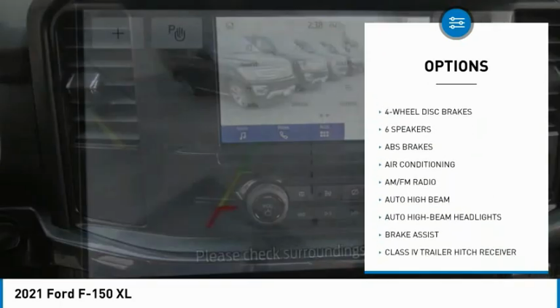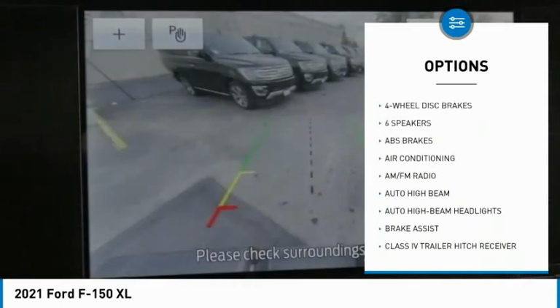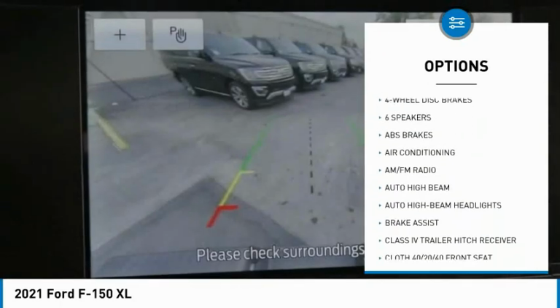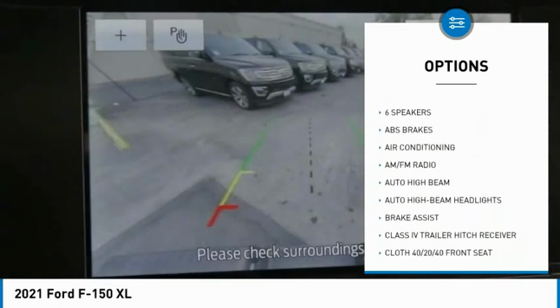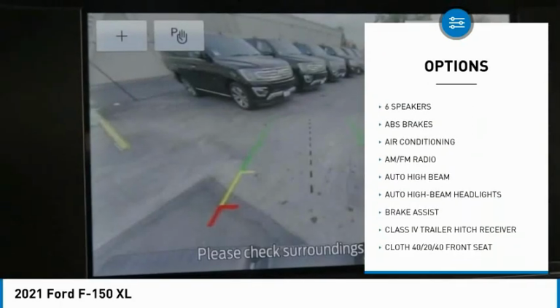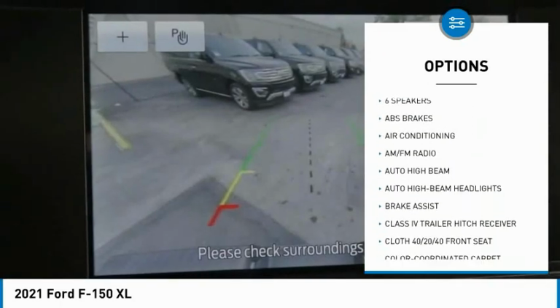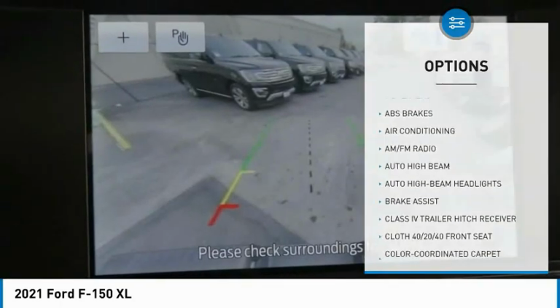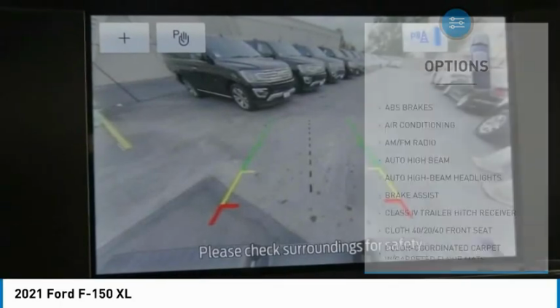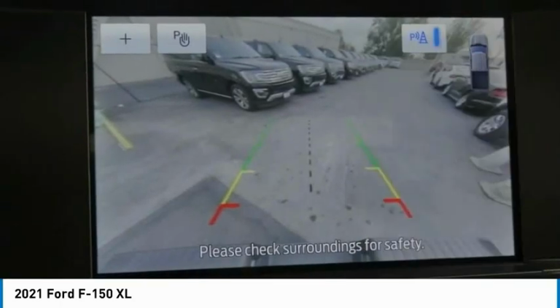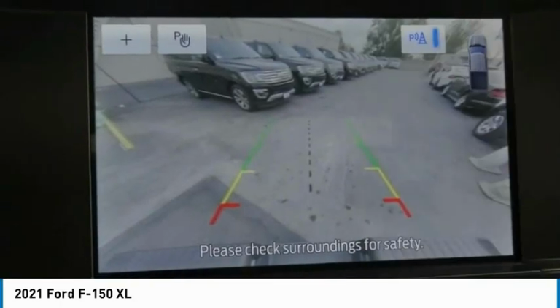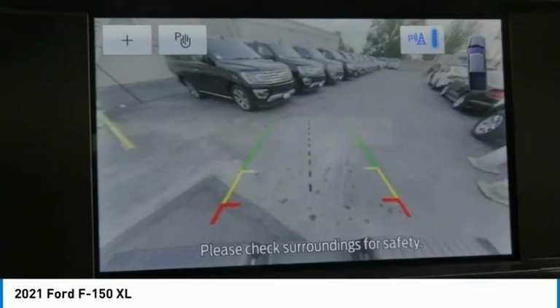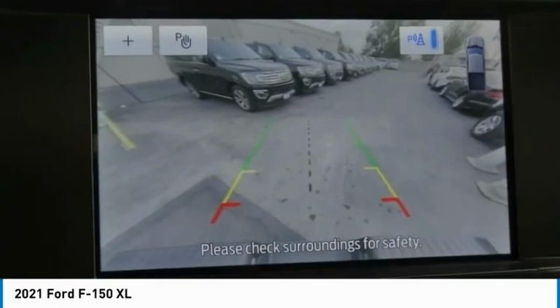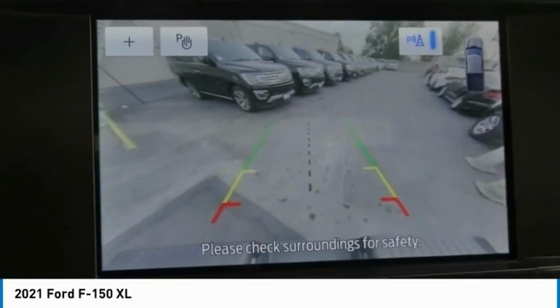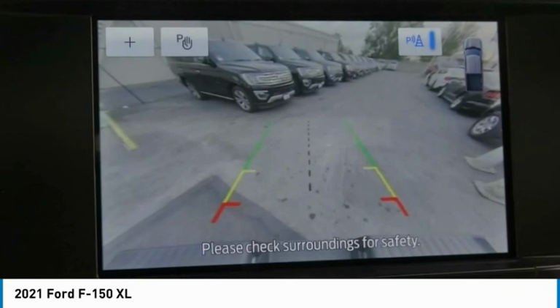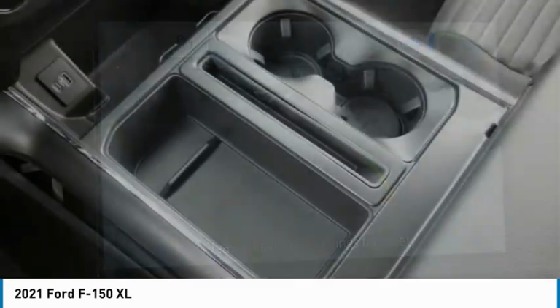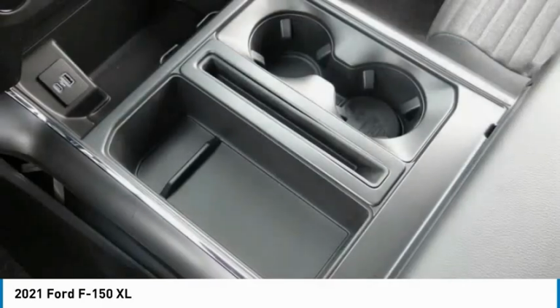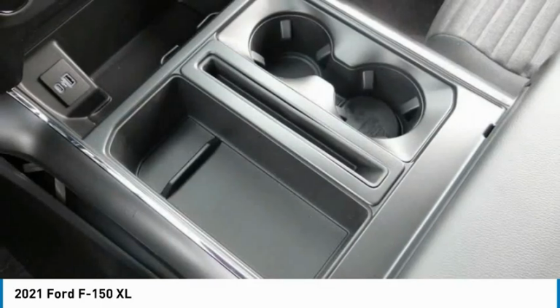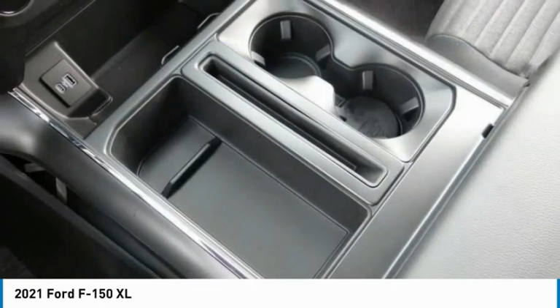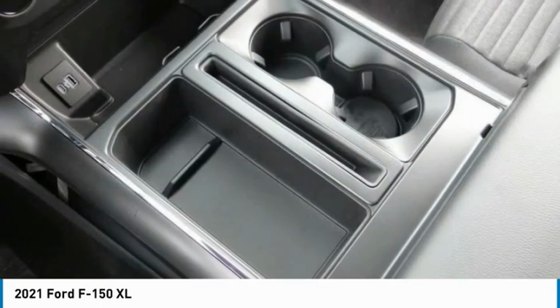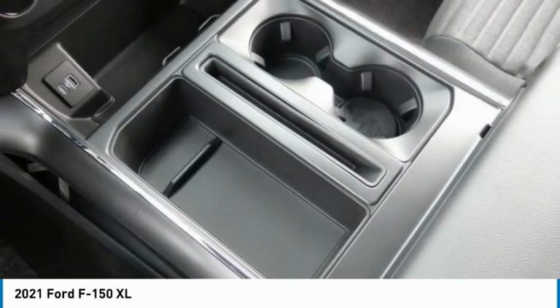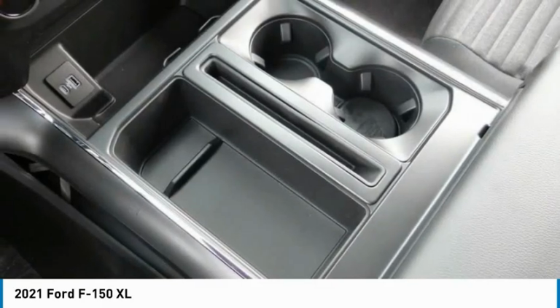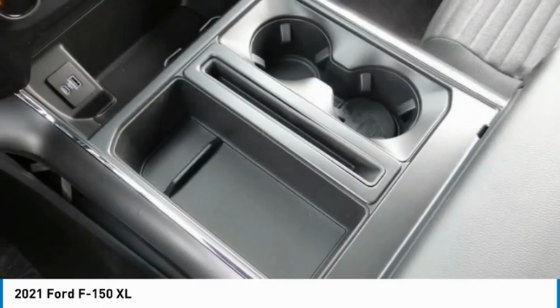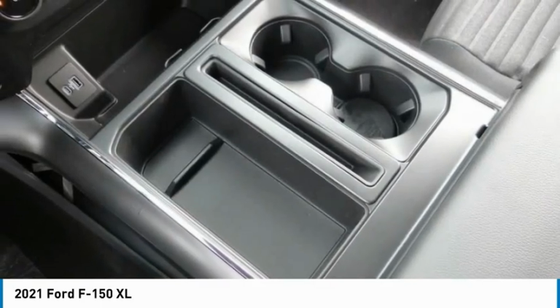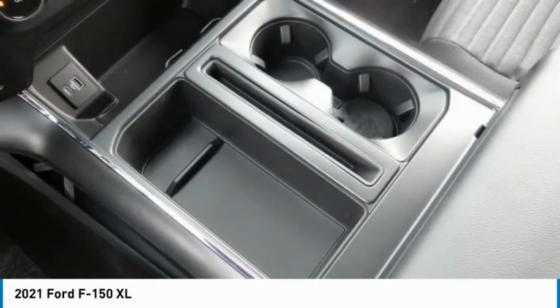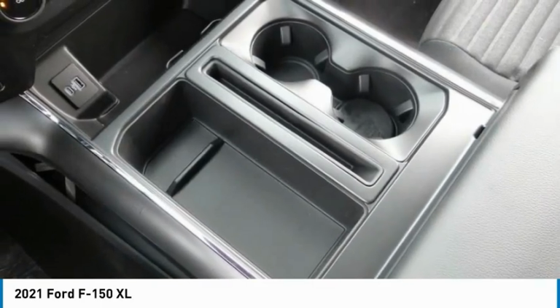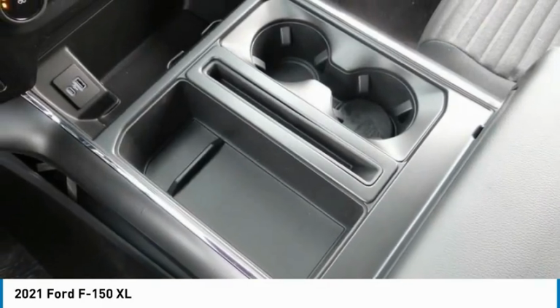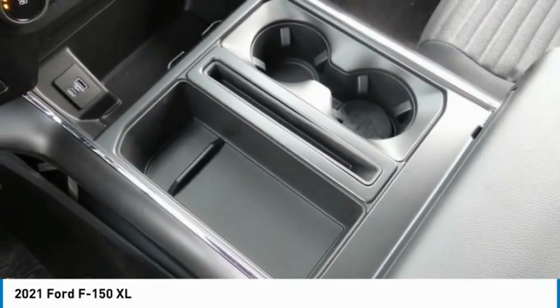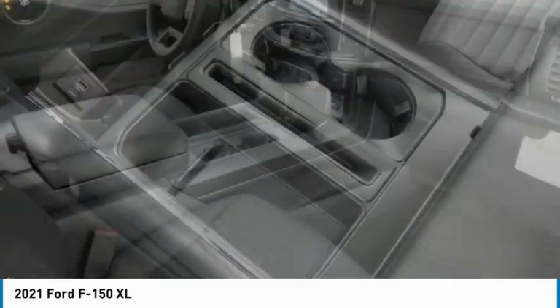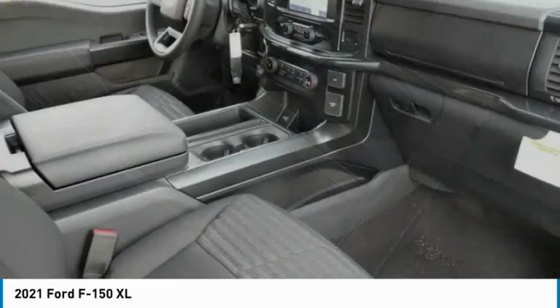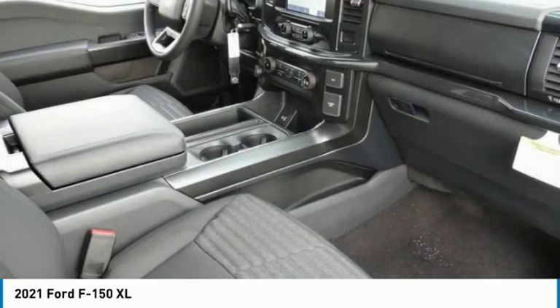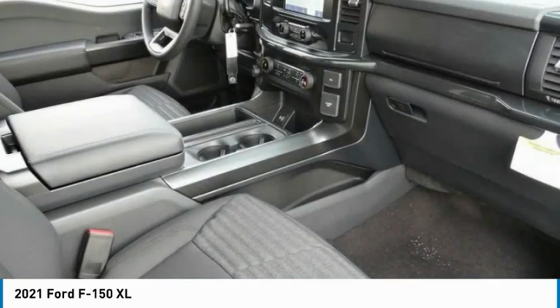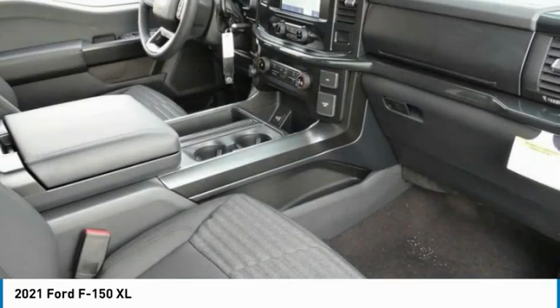Fog lamps, front wheel independent suspension, rear window defroster, rear view camera, and low tire pressure warning.